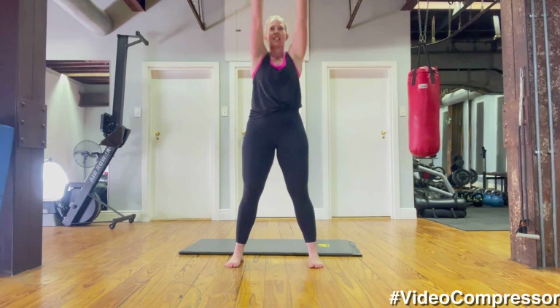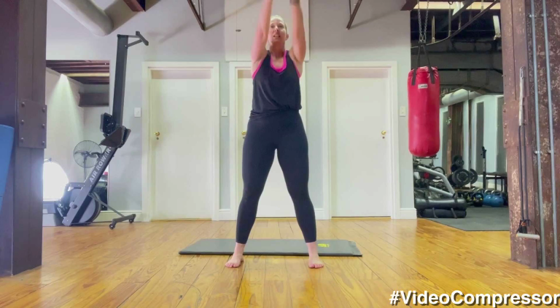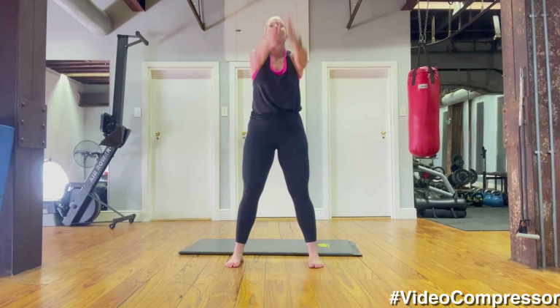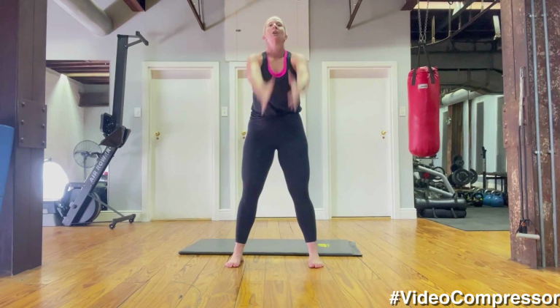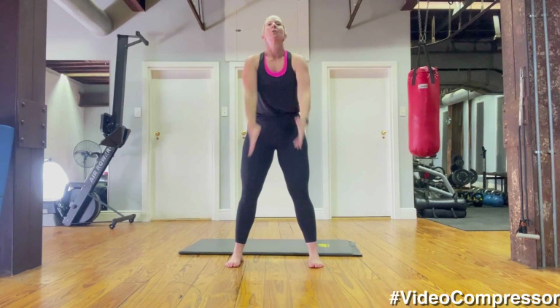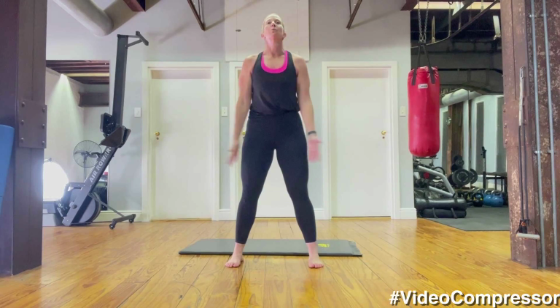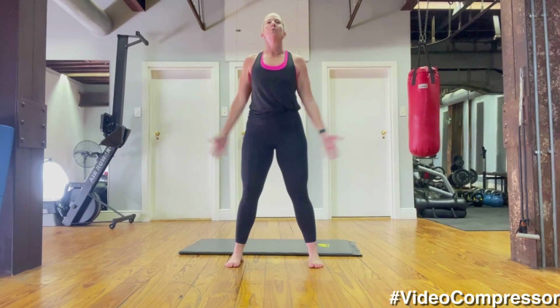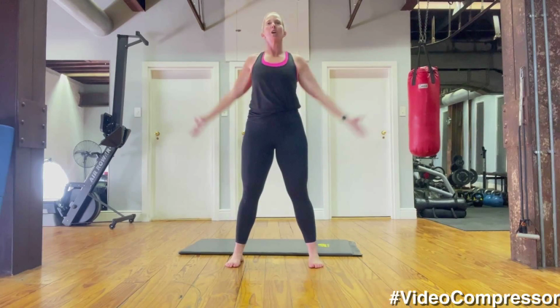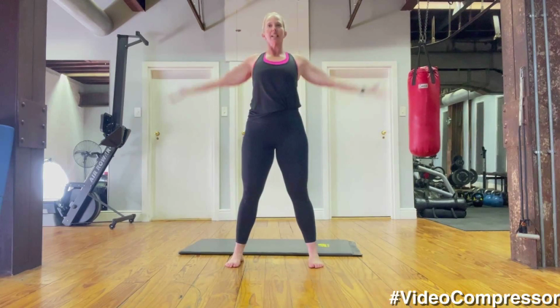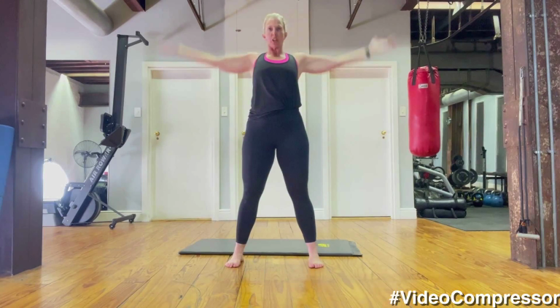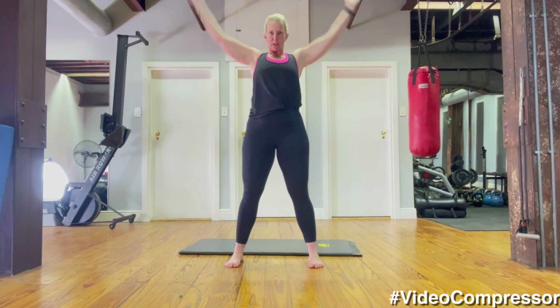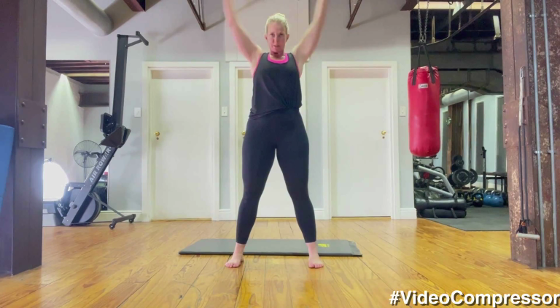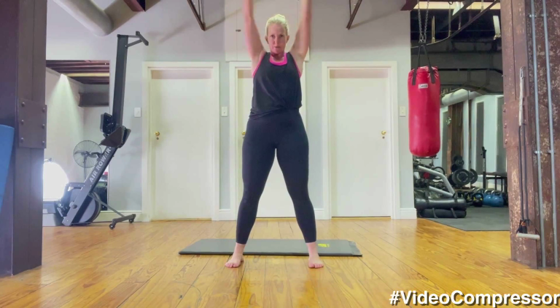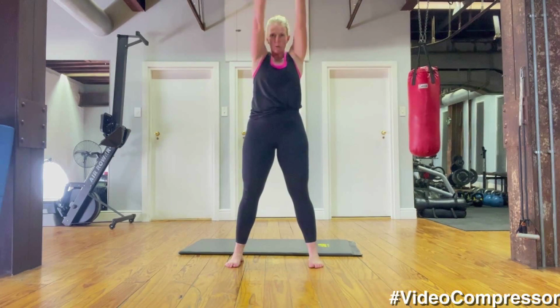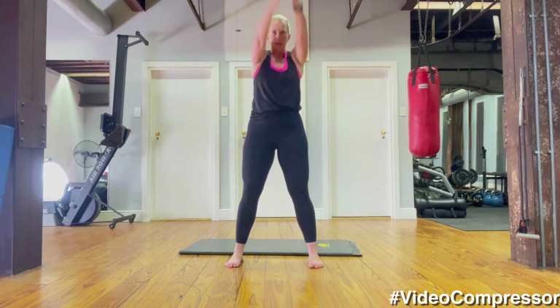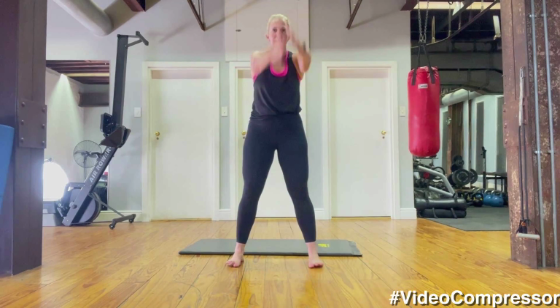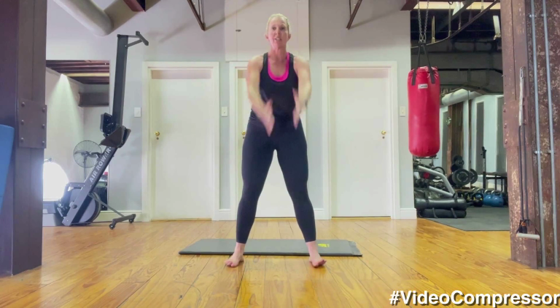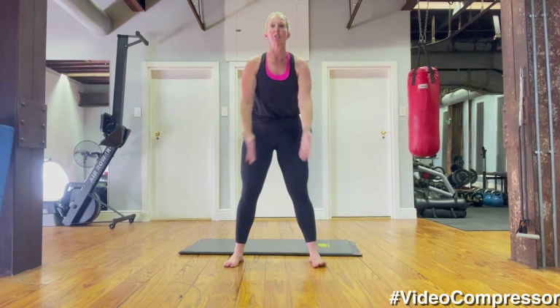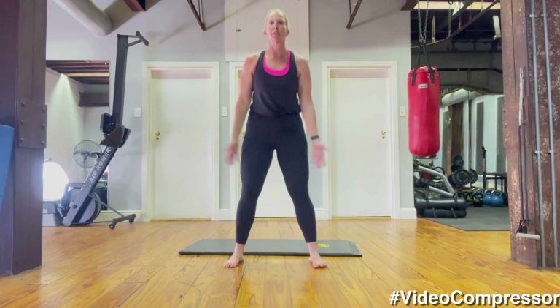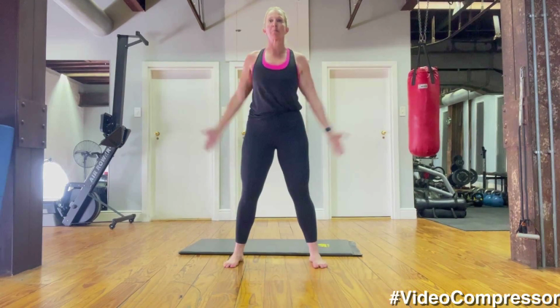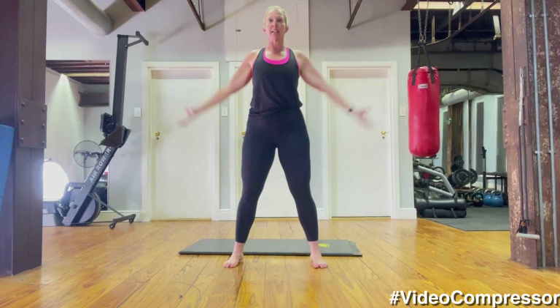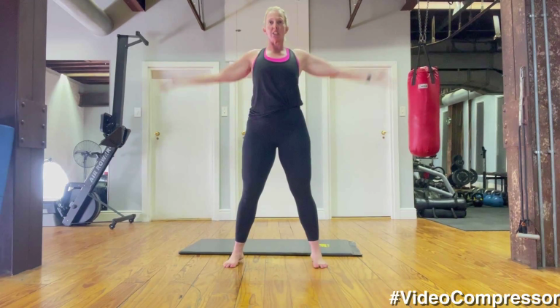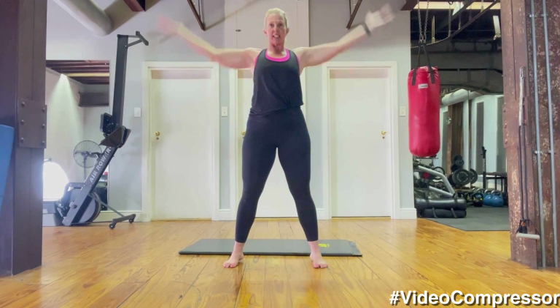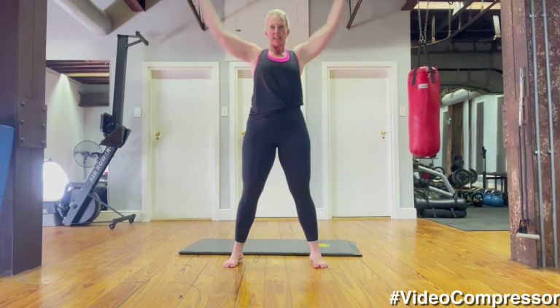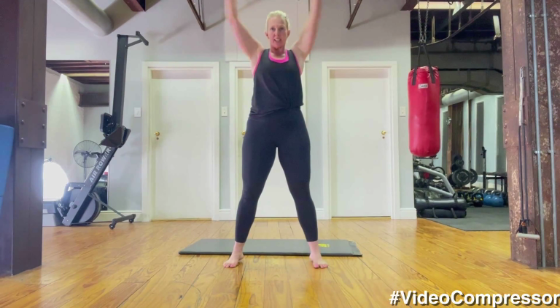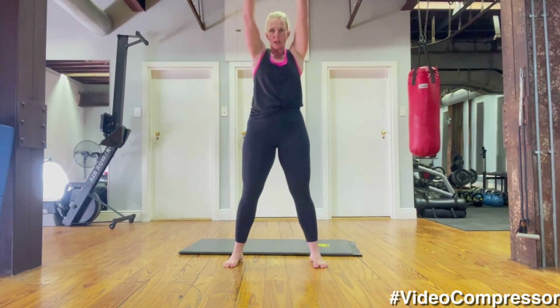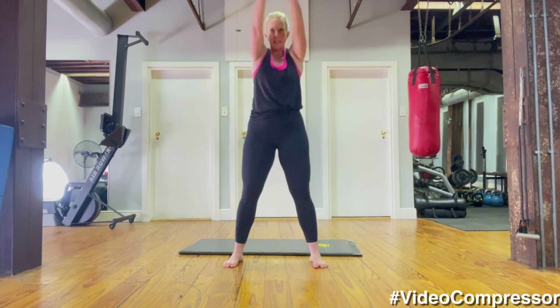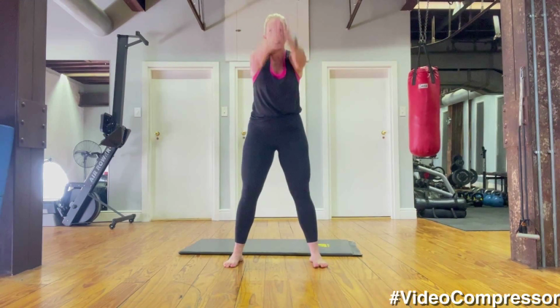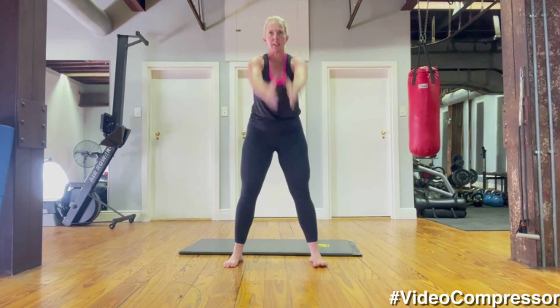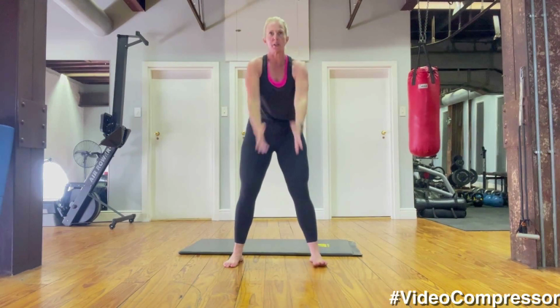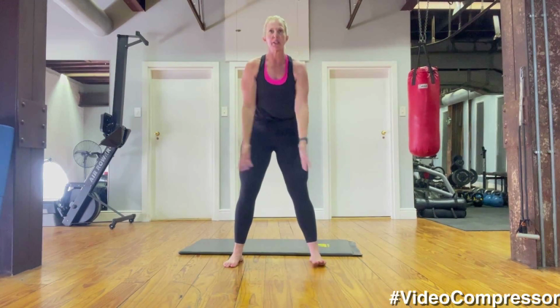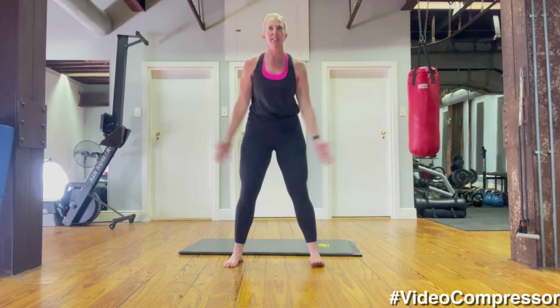Rolling the arms forward, making sure you're not pinching anything — hopefully nothing hurts.